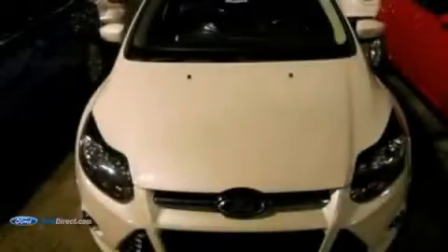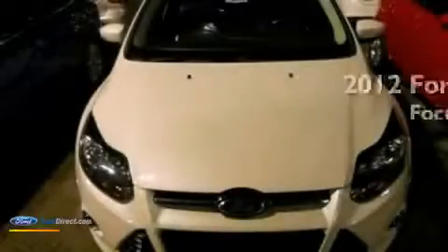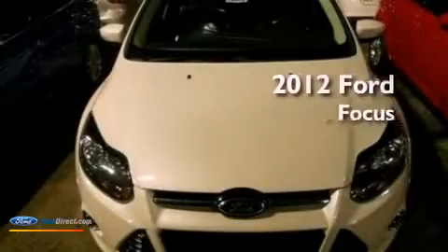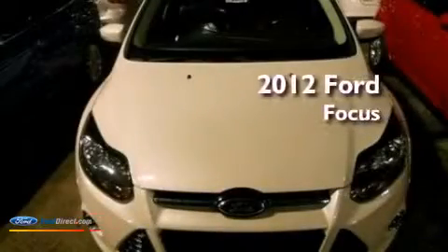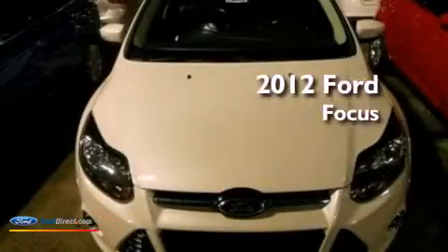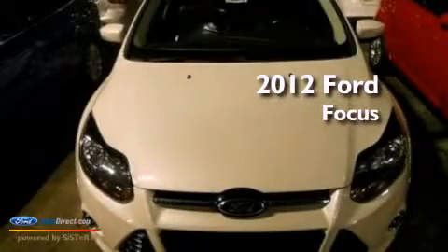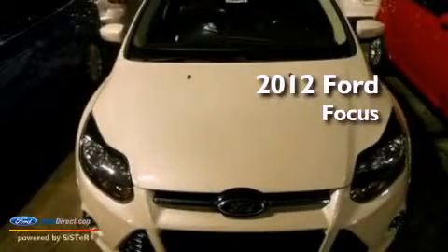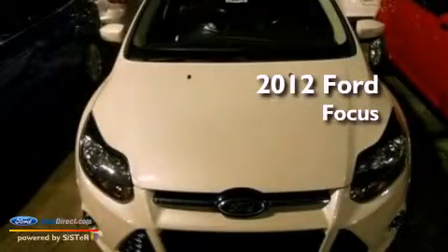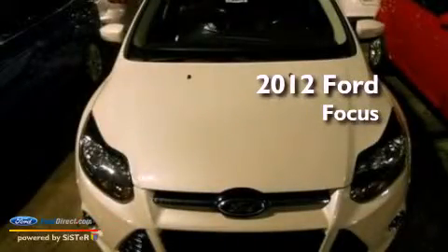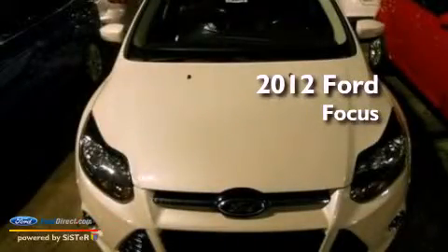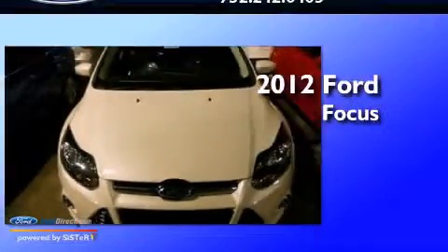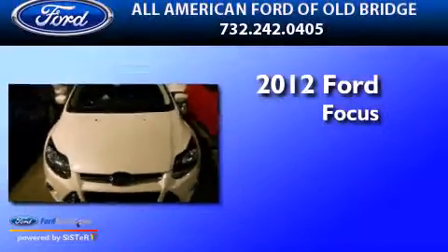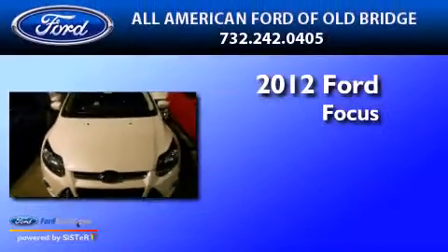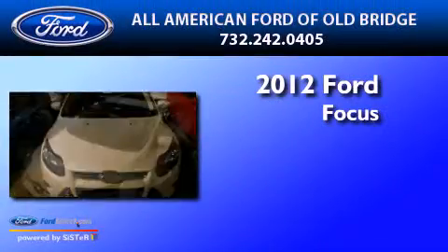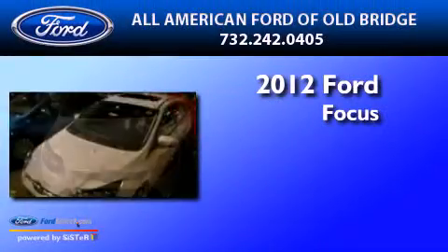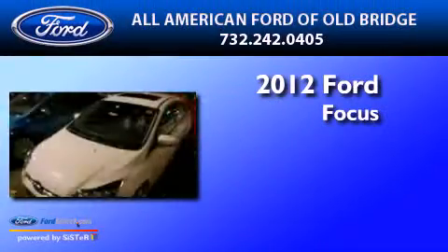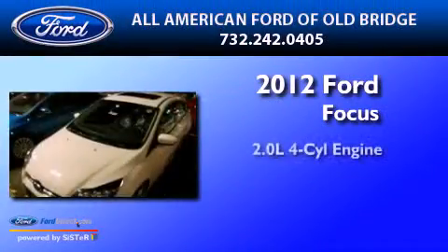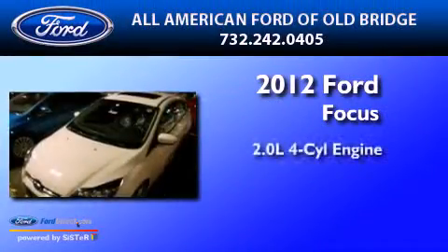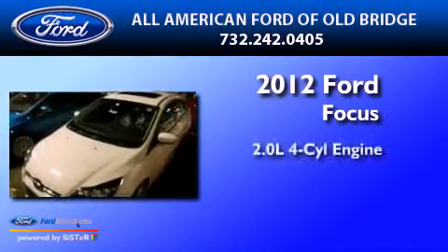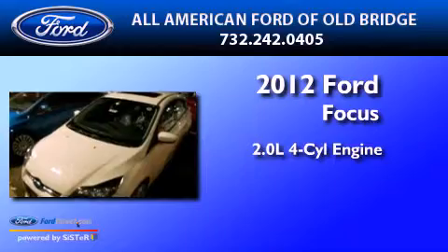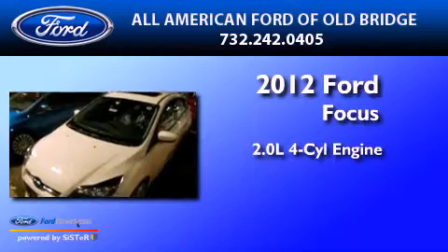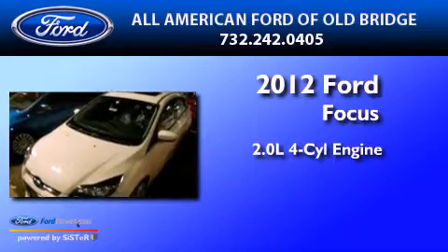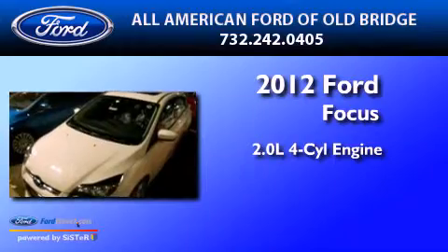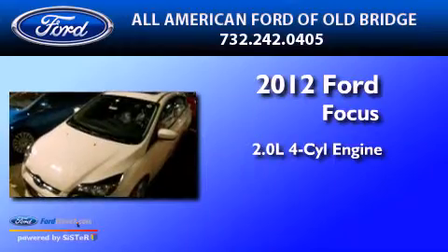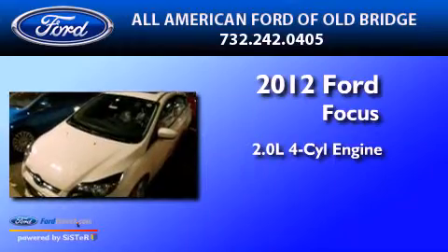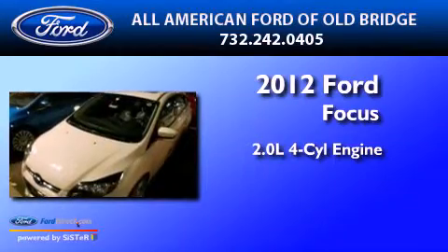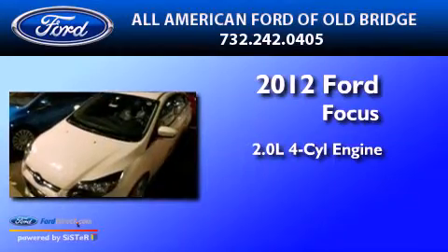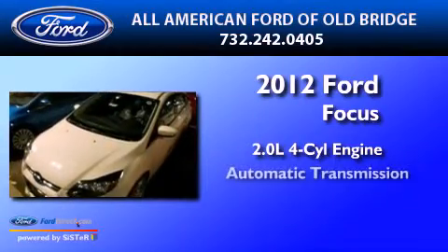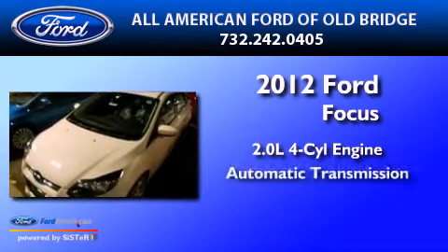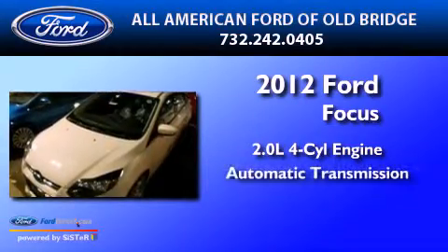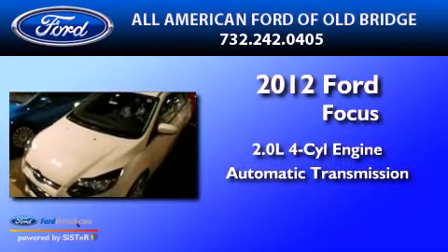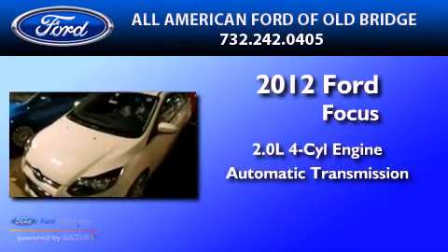This is a 2012 Ford Focus. It has a 2.0-liter four-cylinder engine and an automatic transmission.